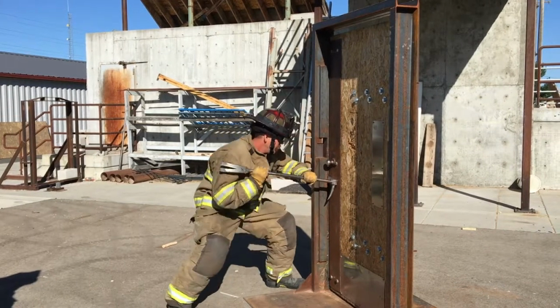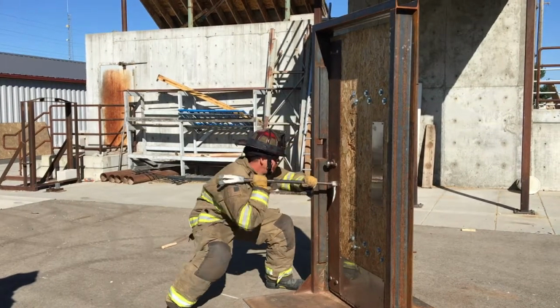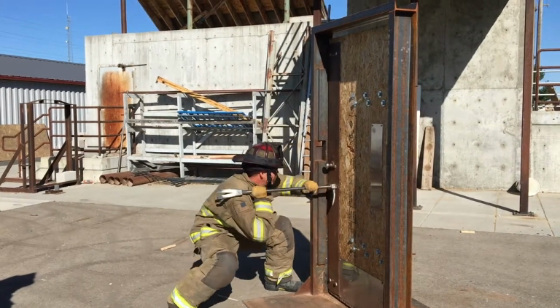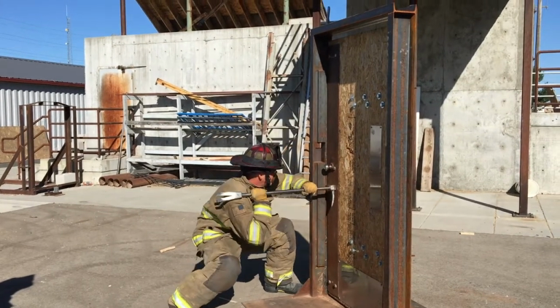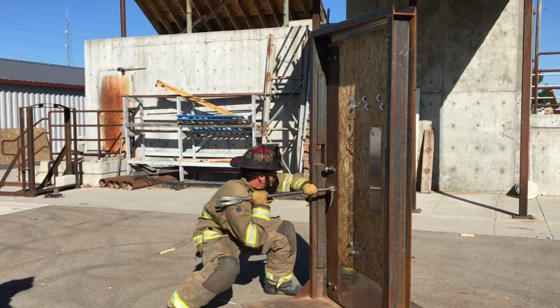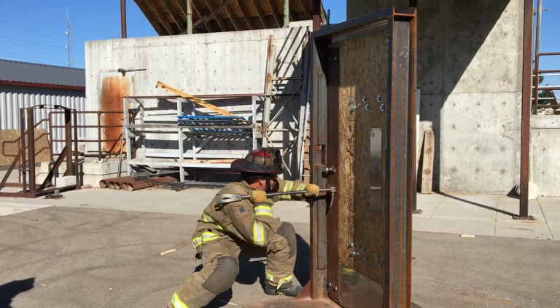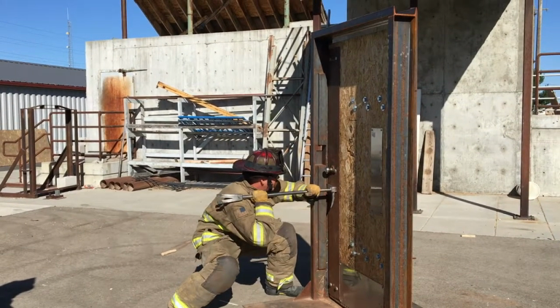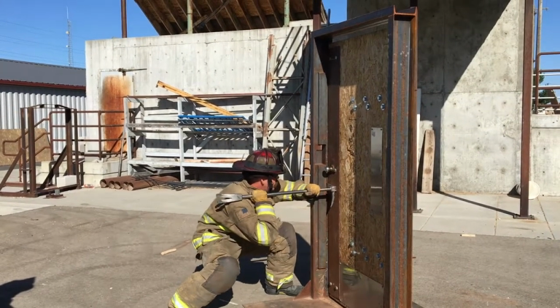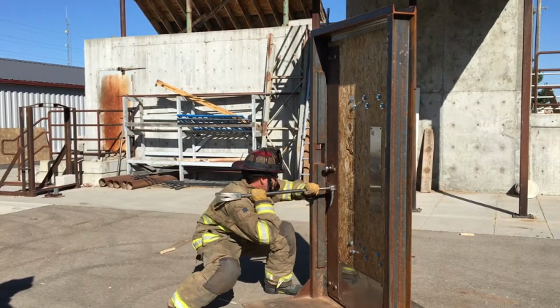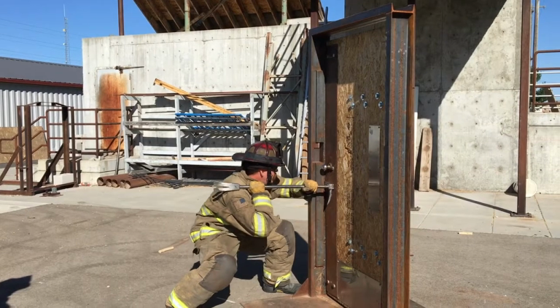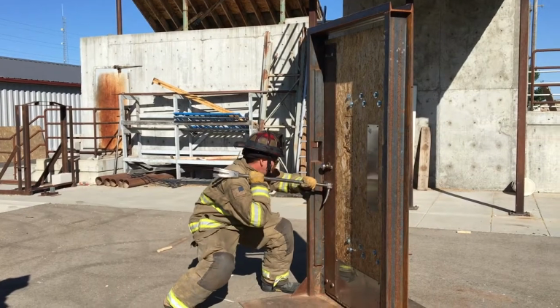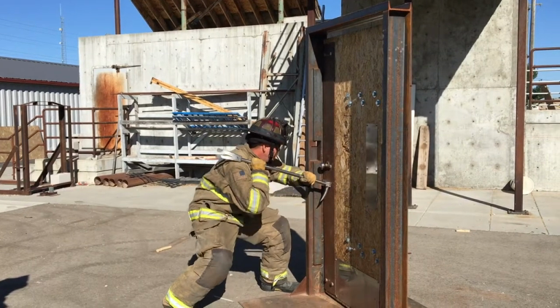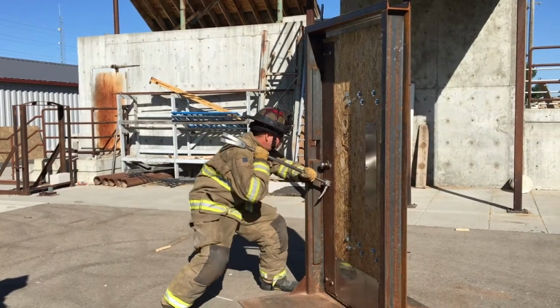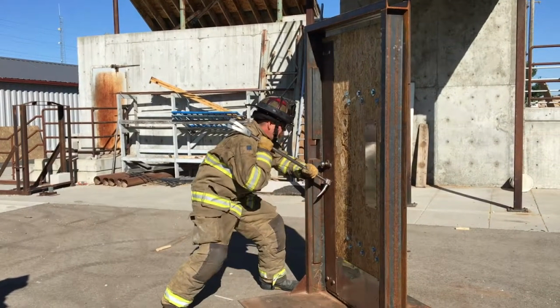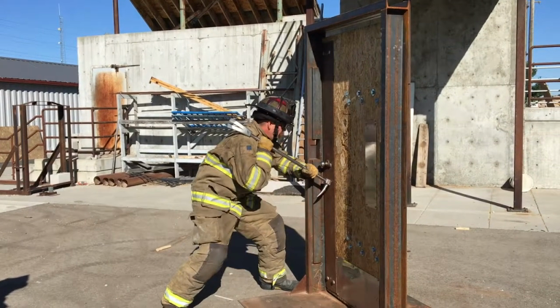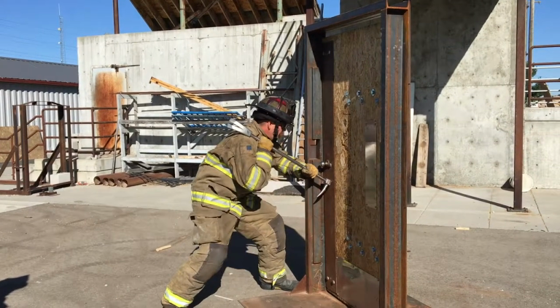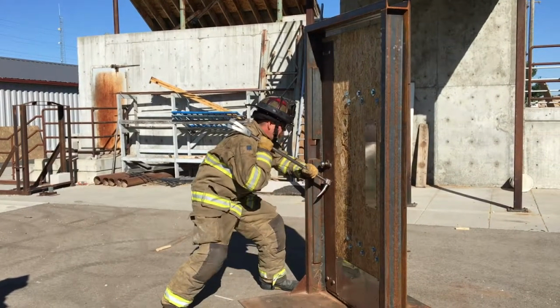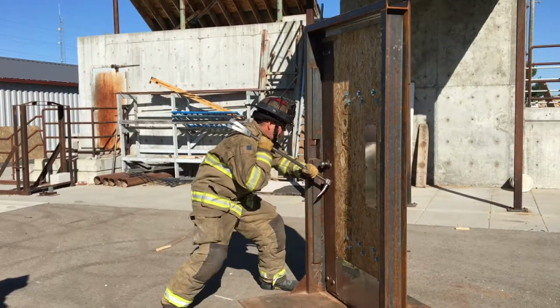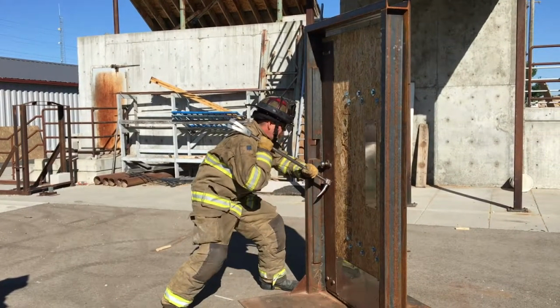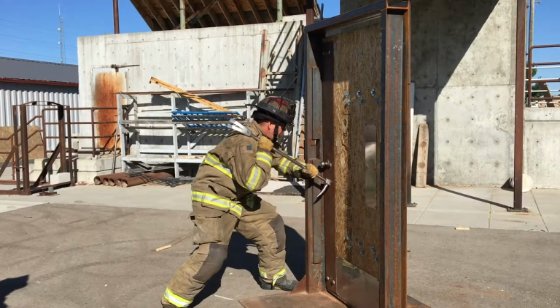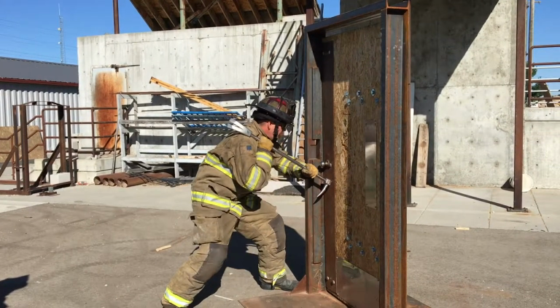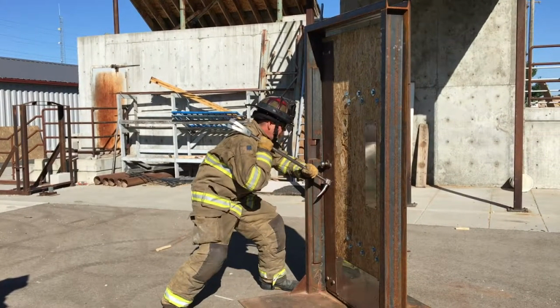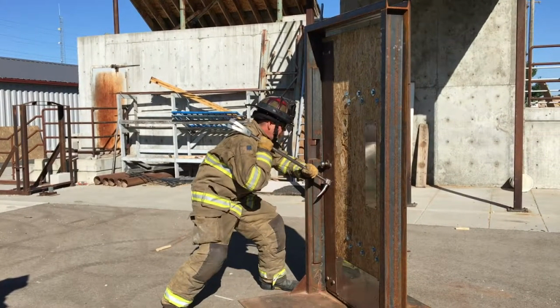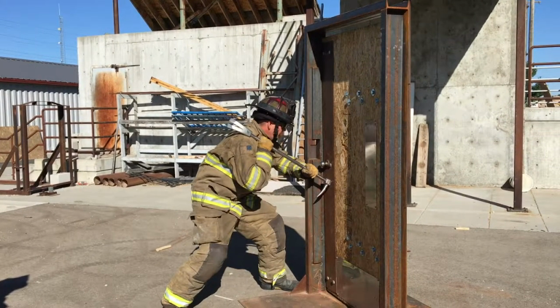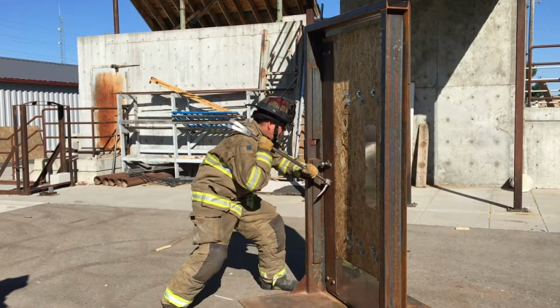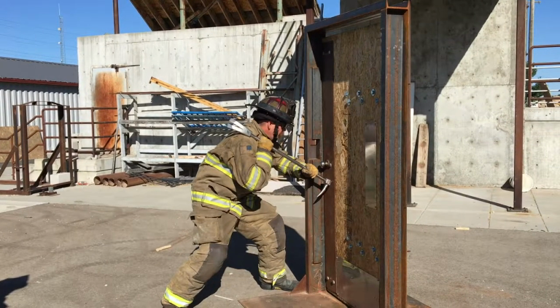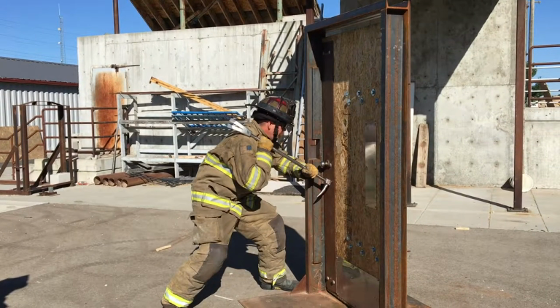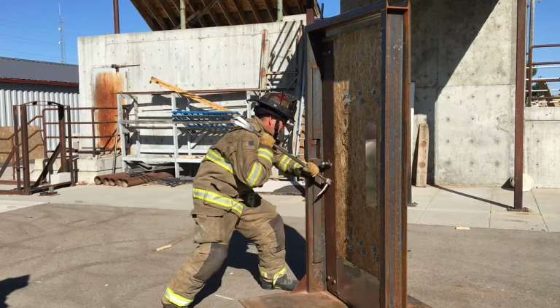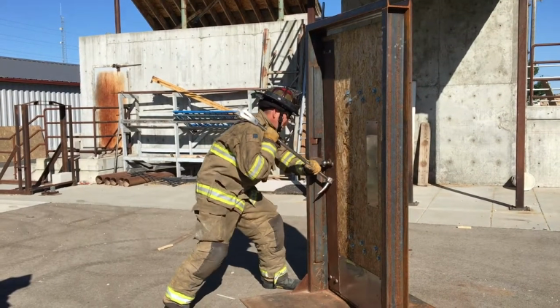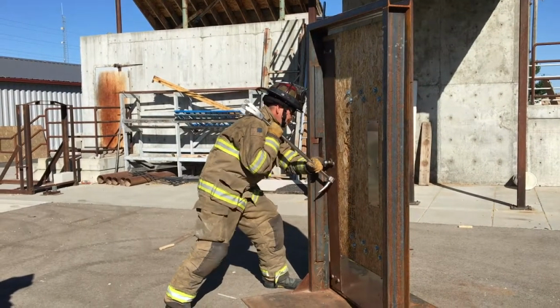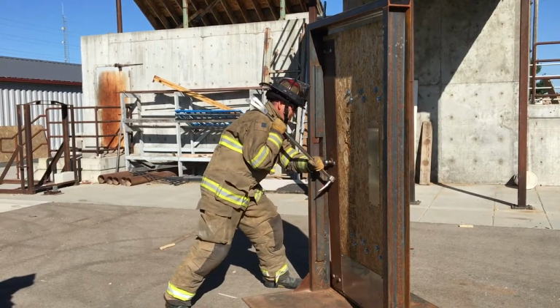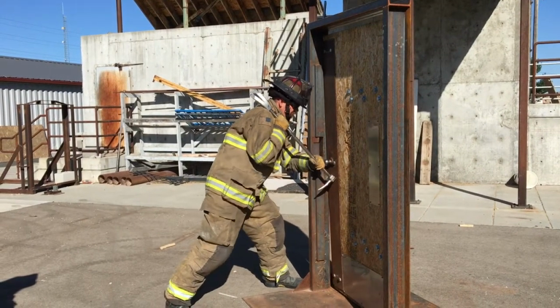Space the door by striking with the haligan if needed. Gap the door with the adze by prying away from the pike.